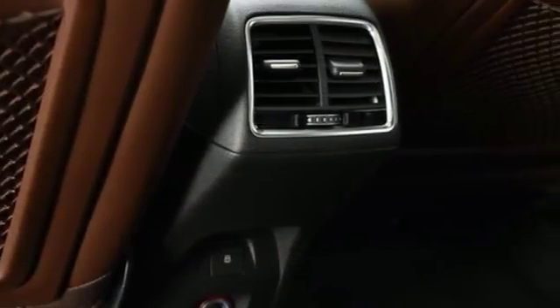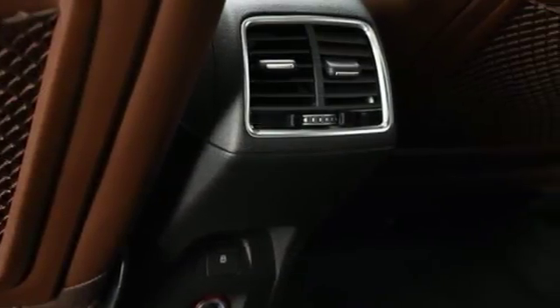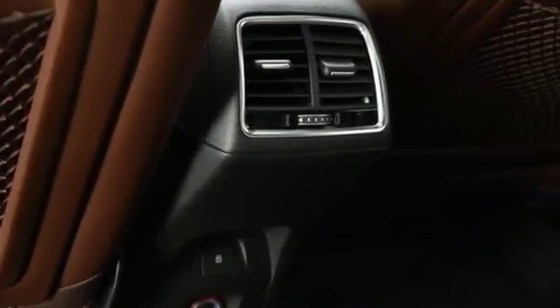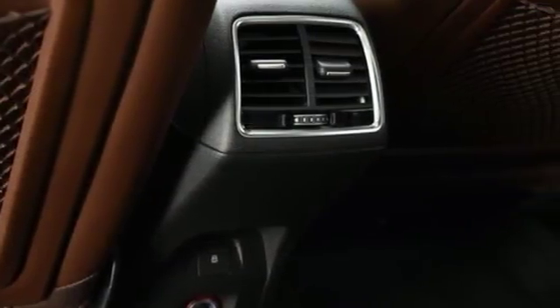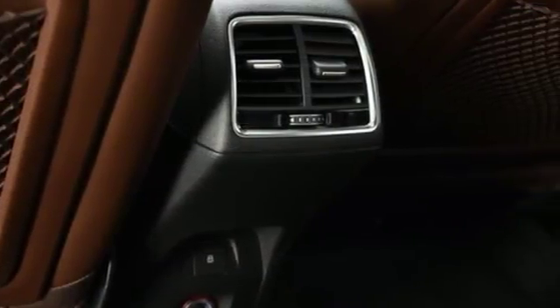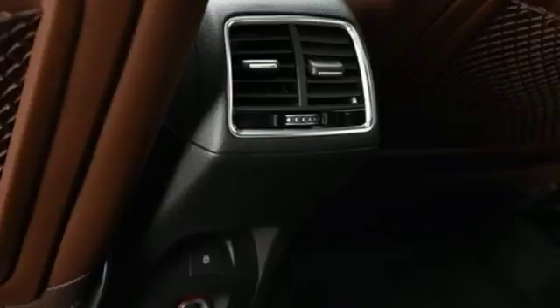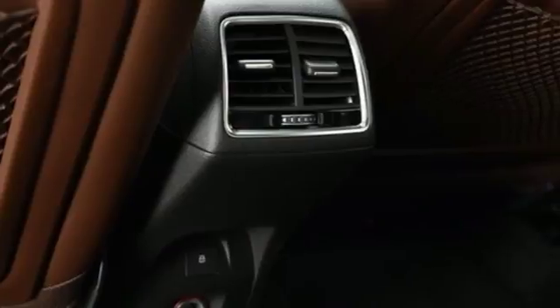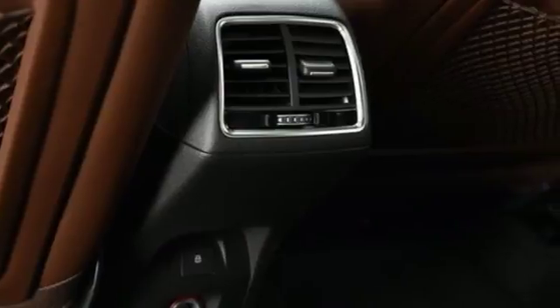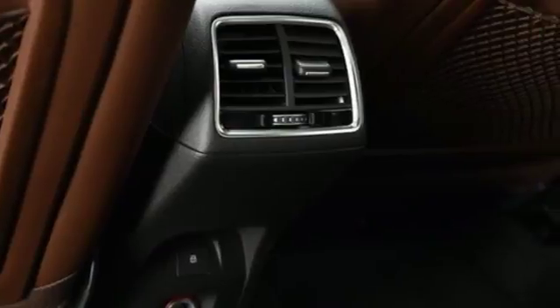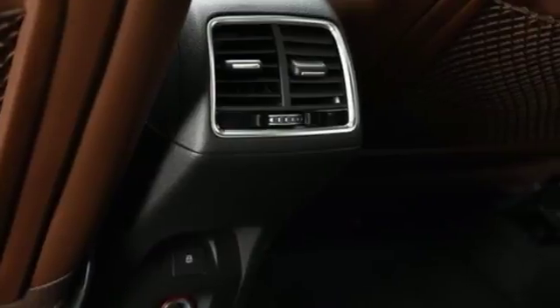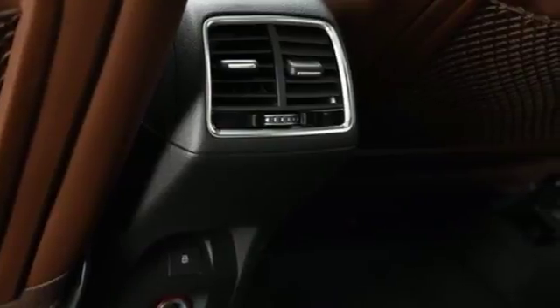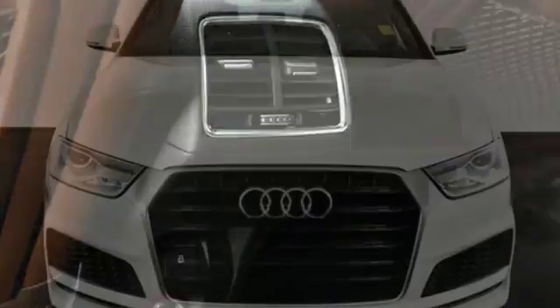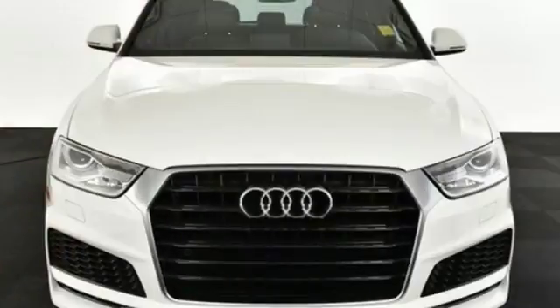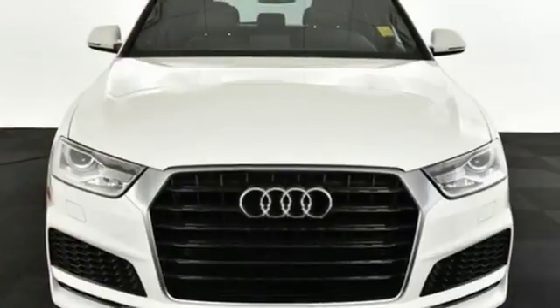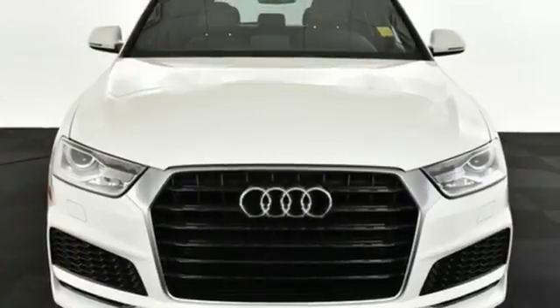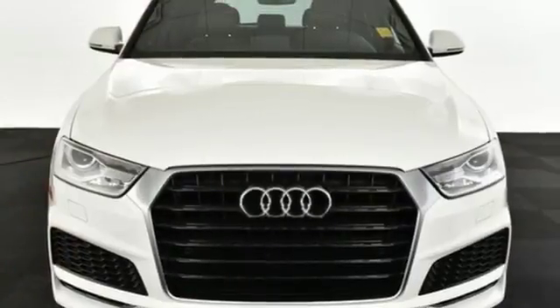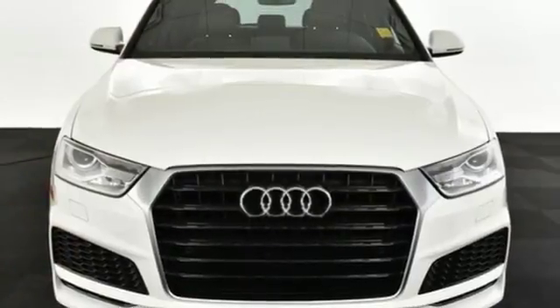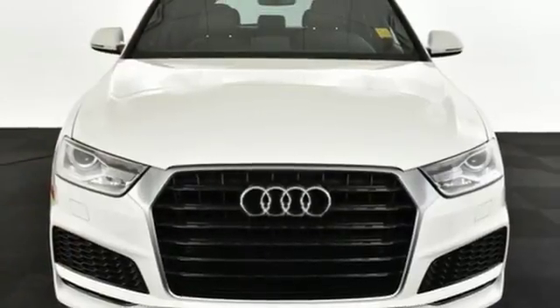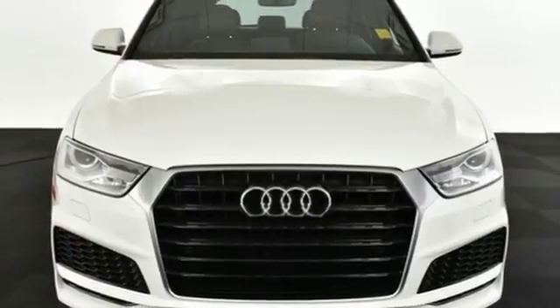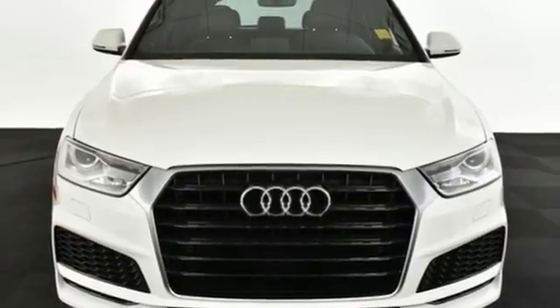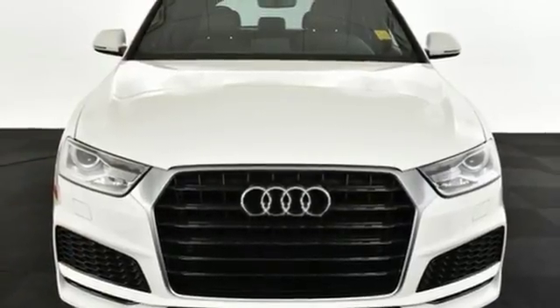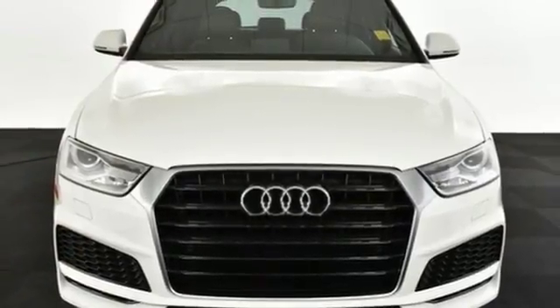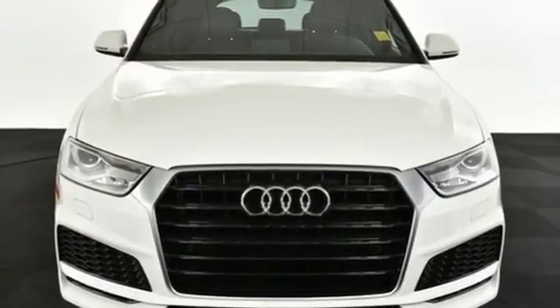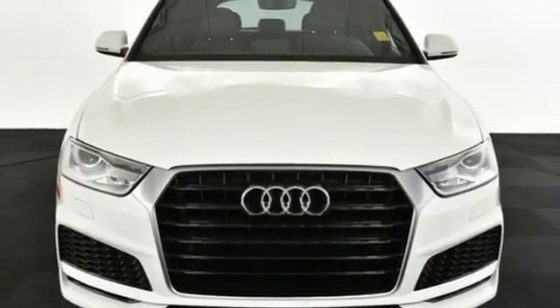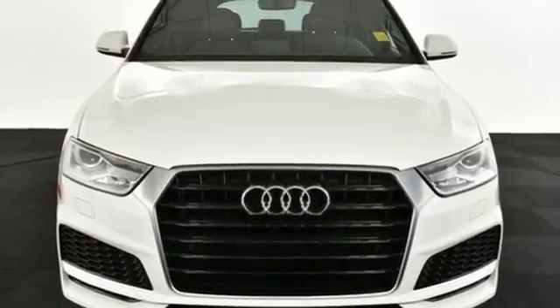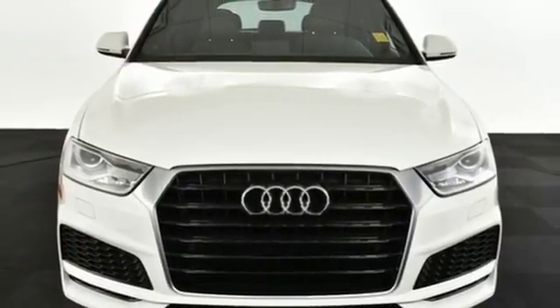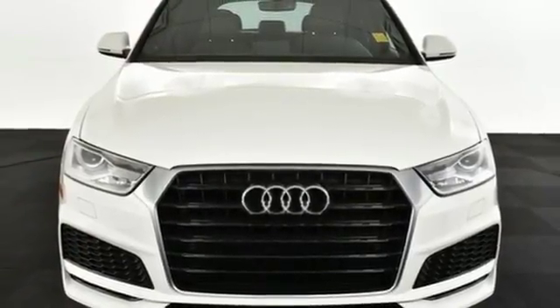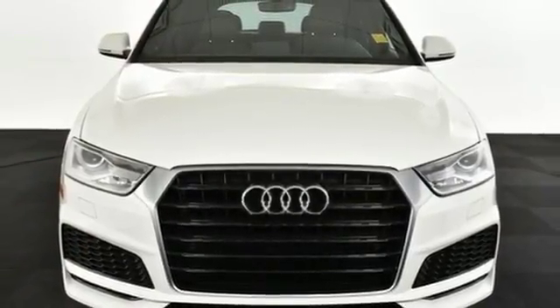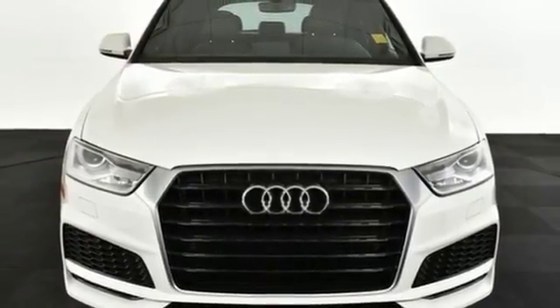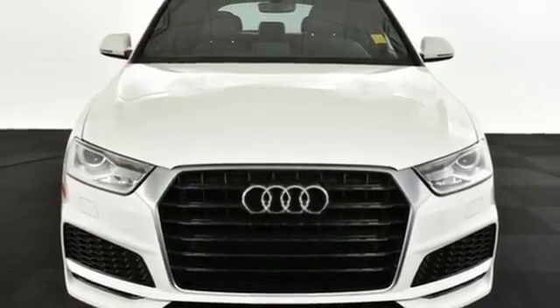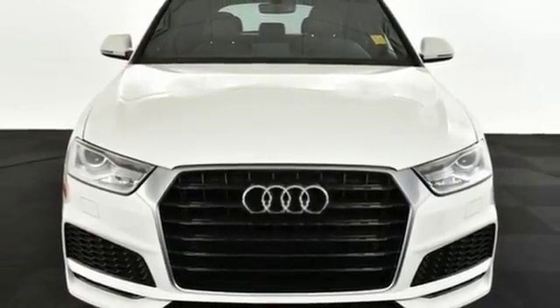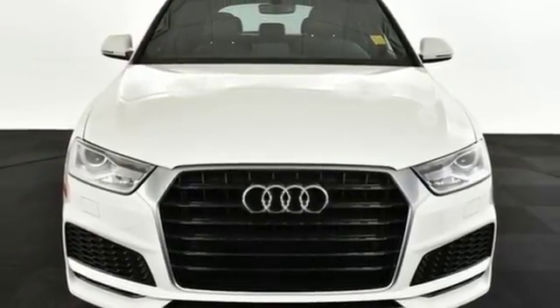This Q3 measures highly on the pleasure quotient. Take it for a test drive today.